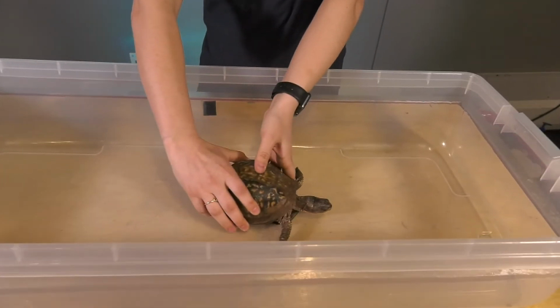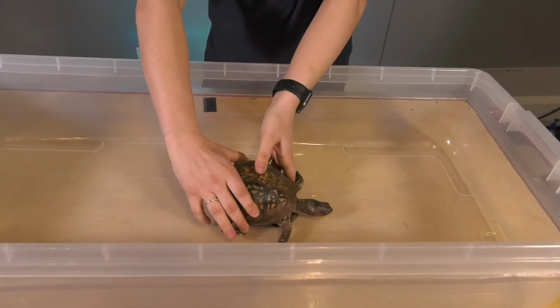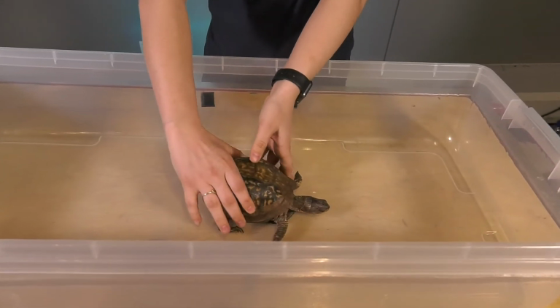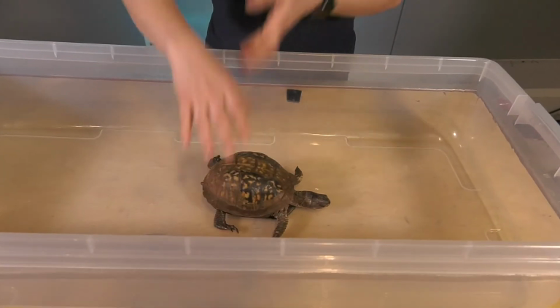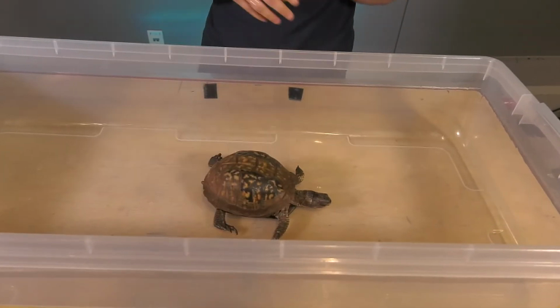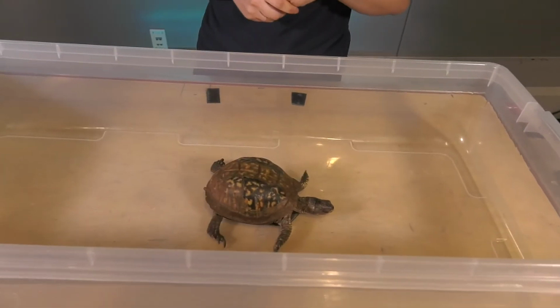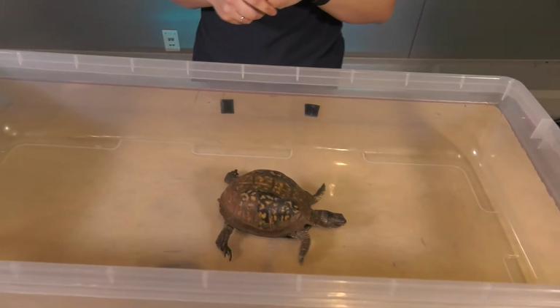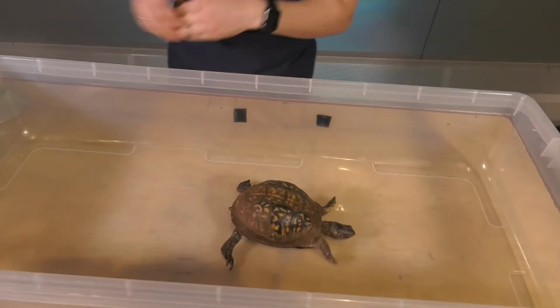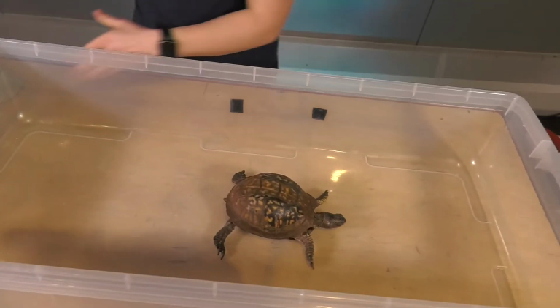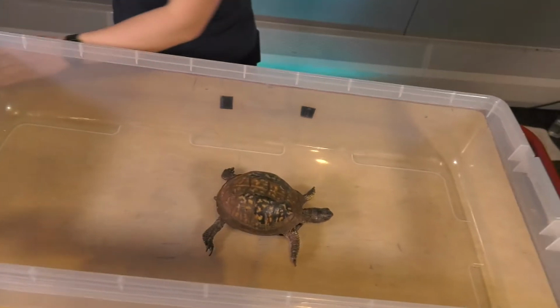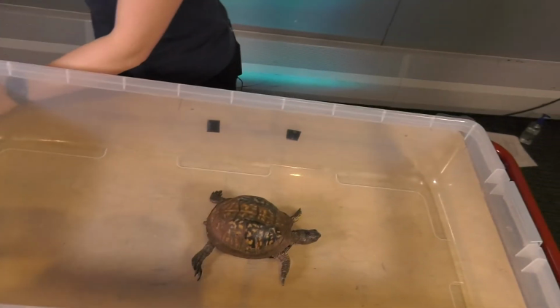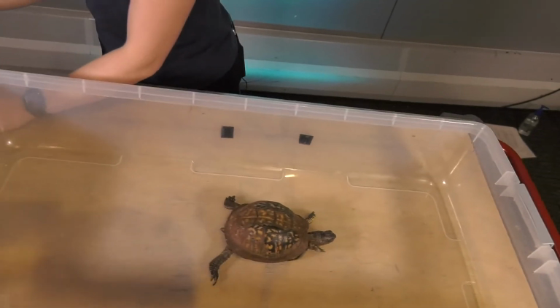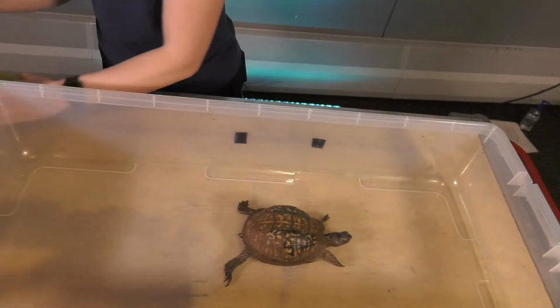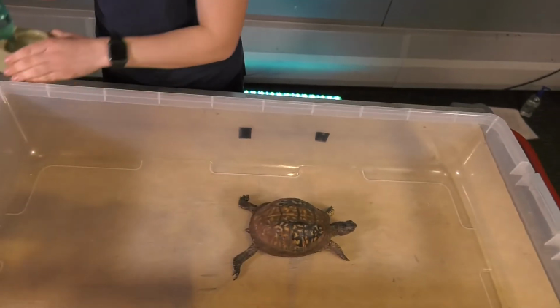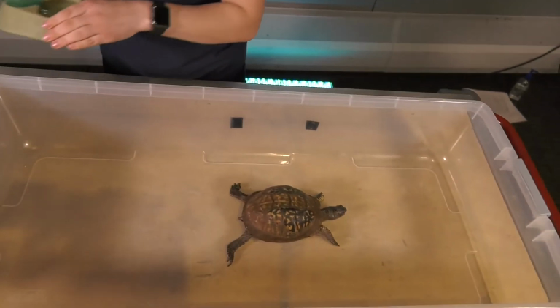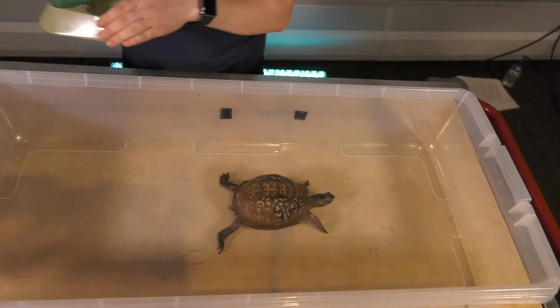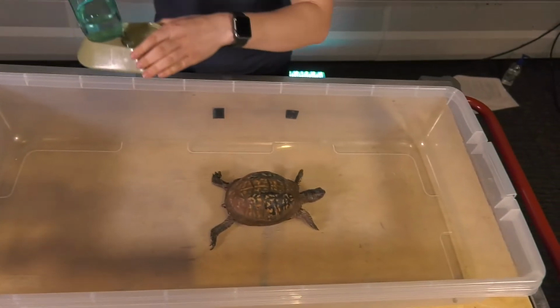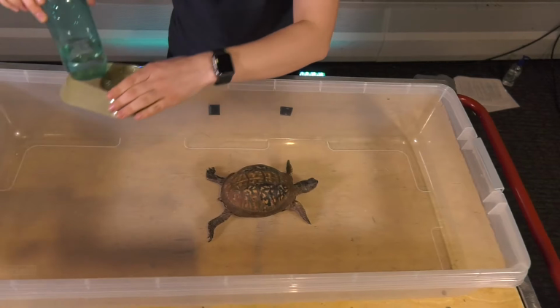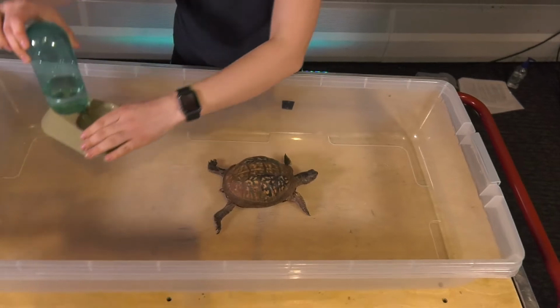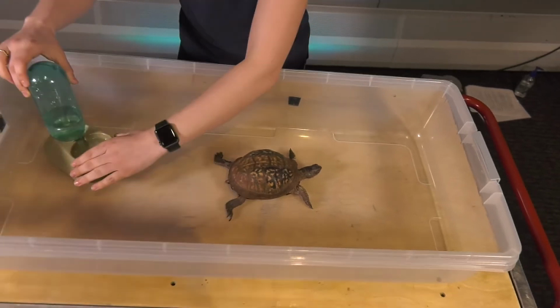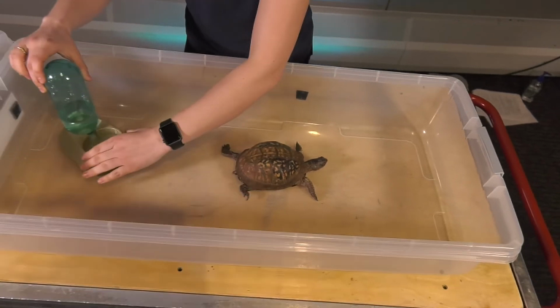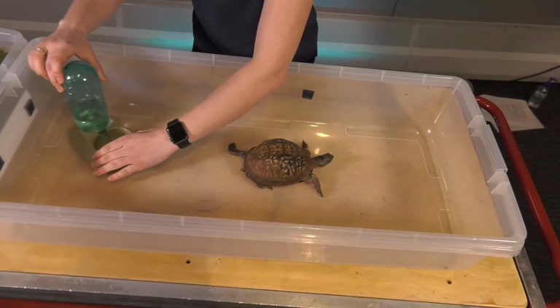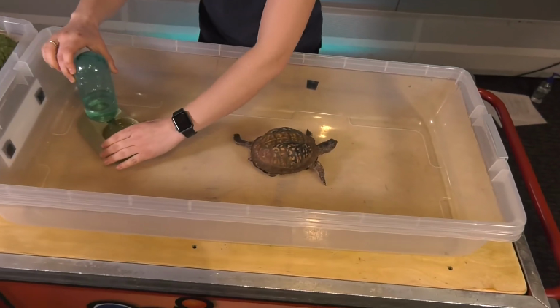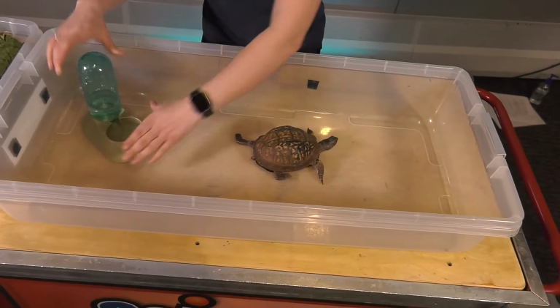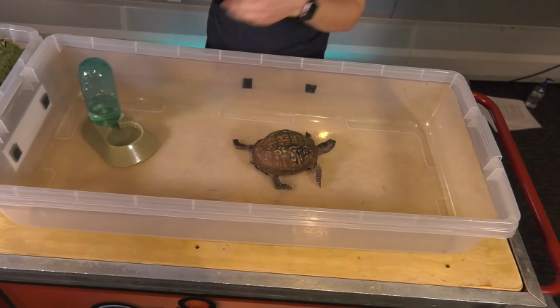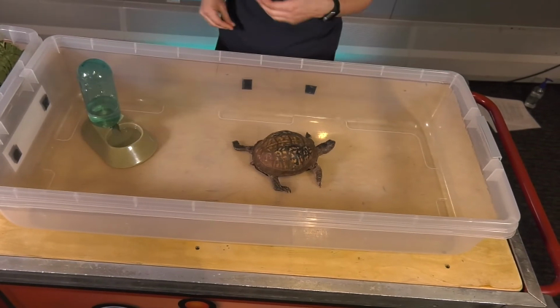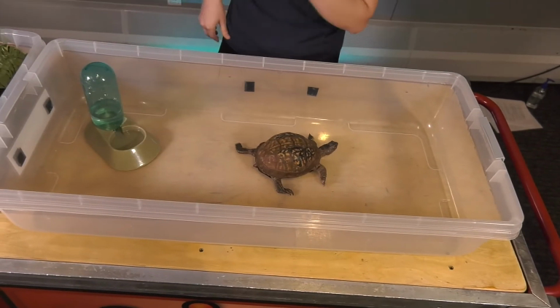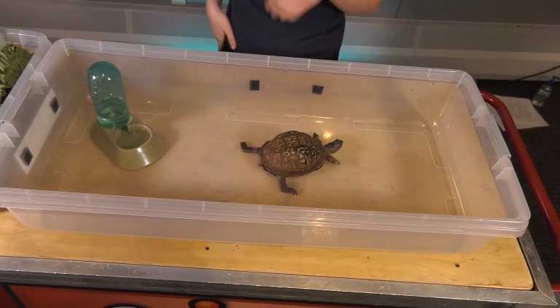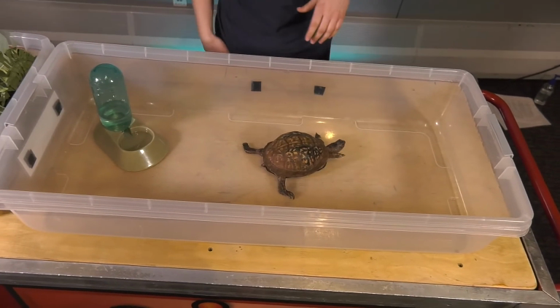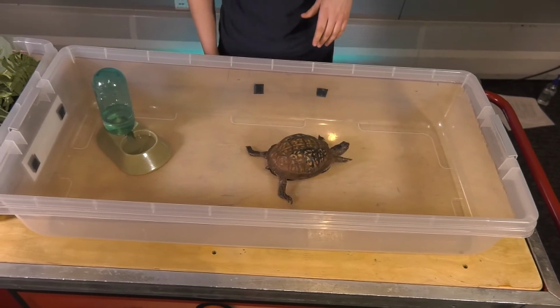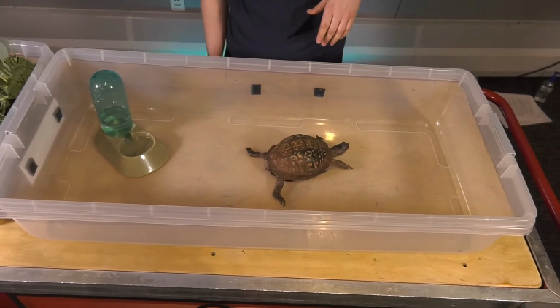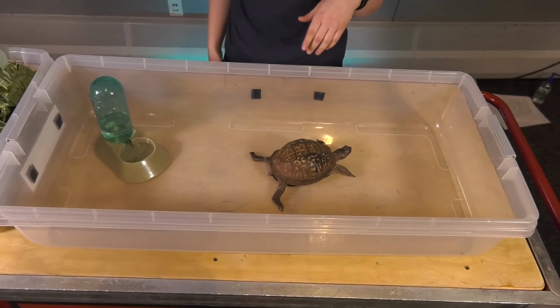So we're gonna put Bucket in there, and the first thing that every animal needs to survive is water. So we're gonna give Bucket some water in her habitat.